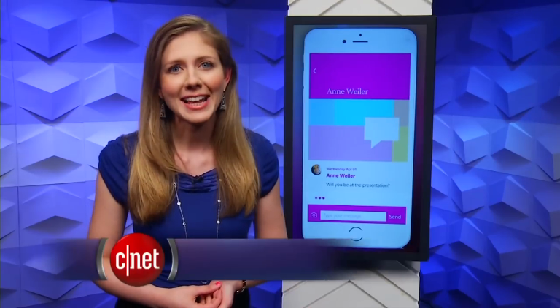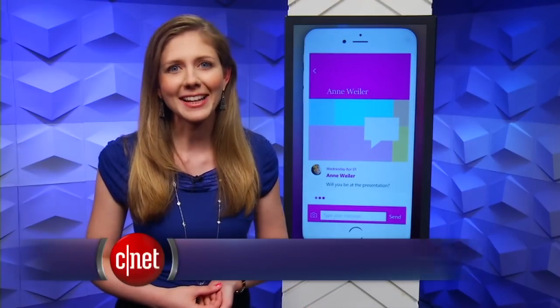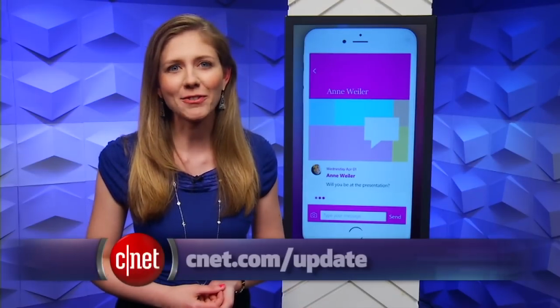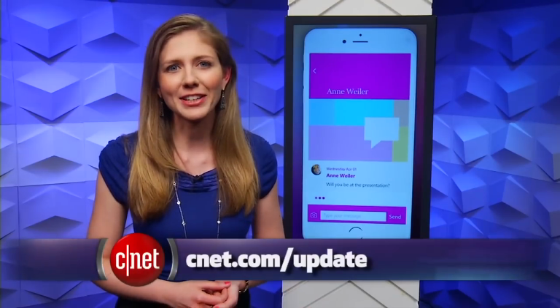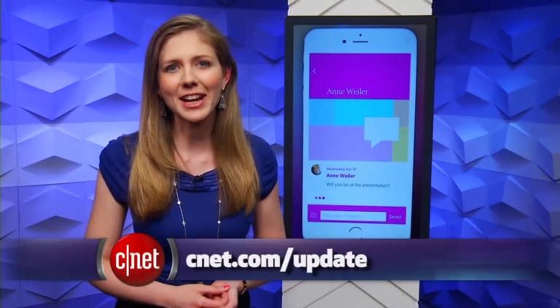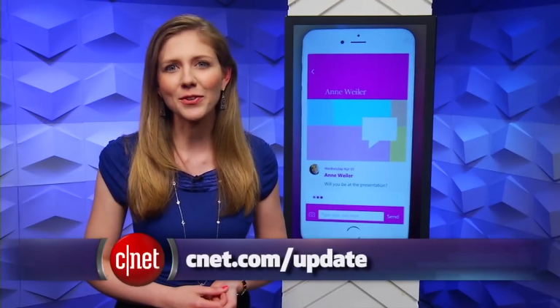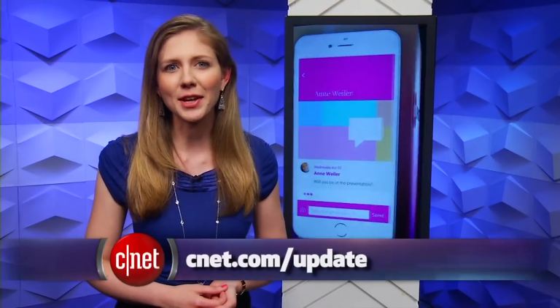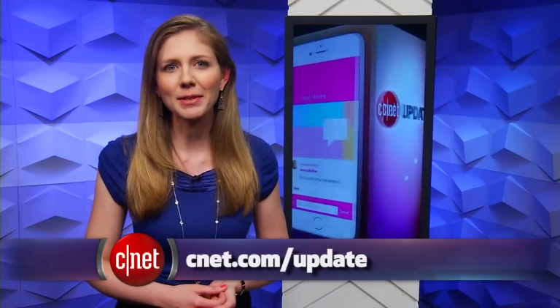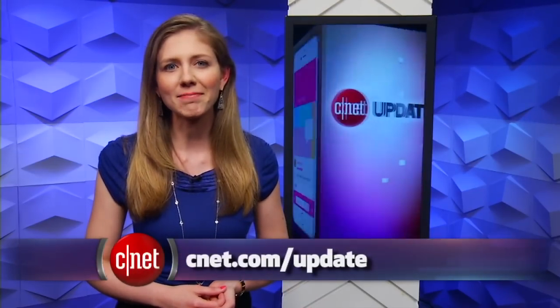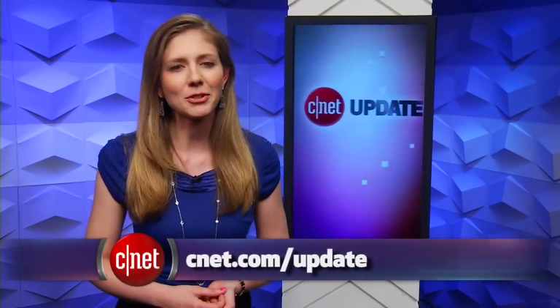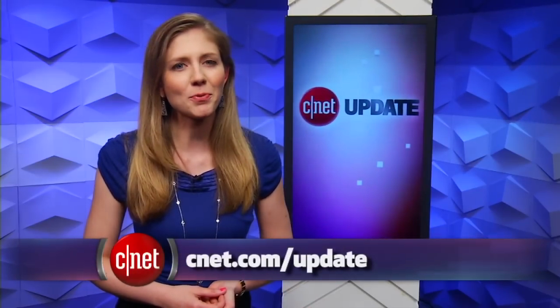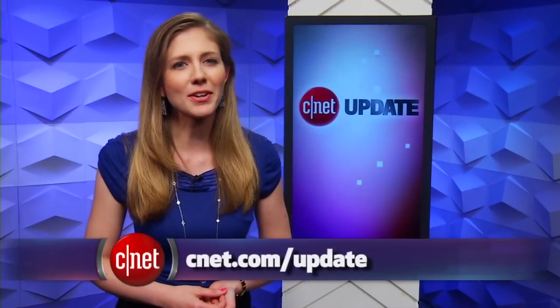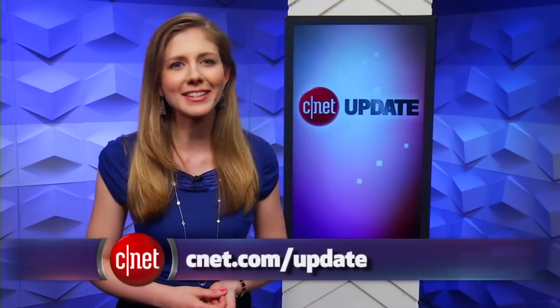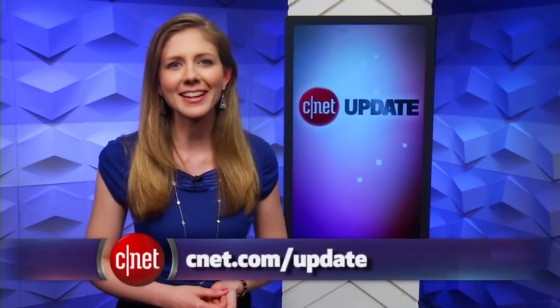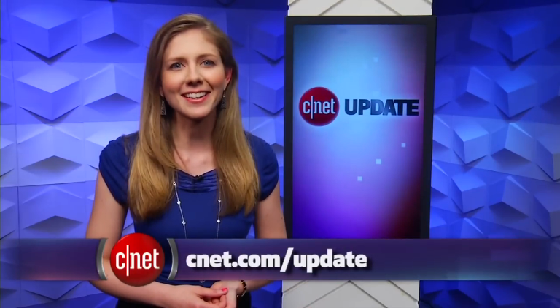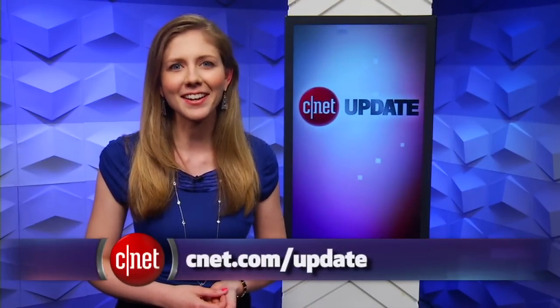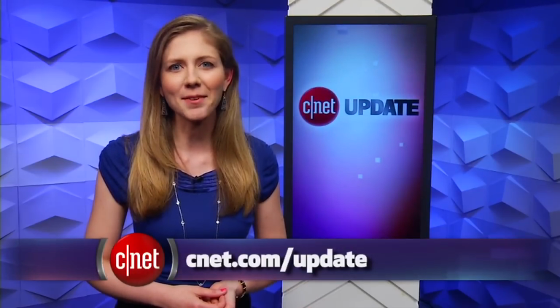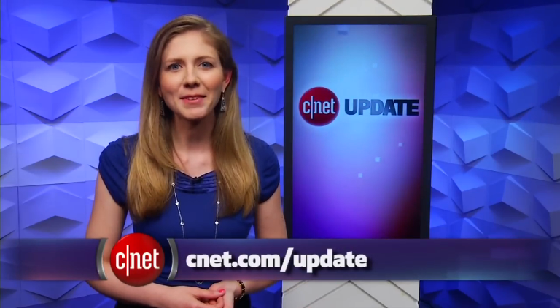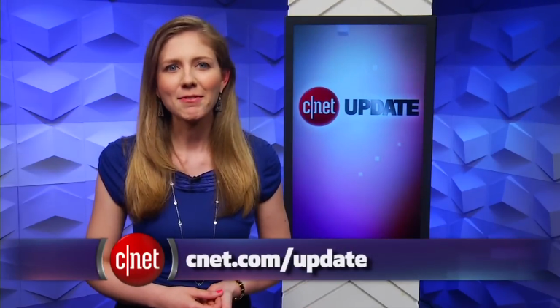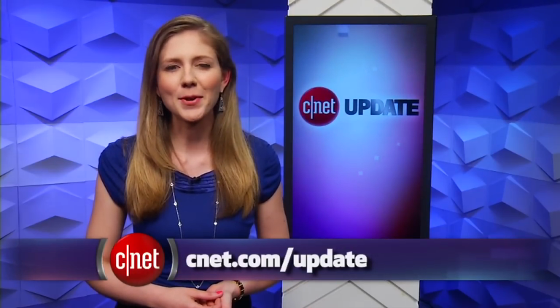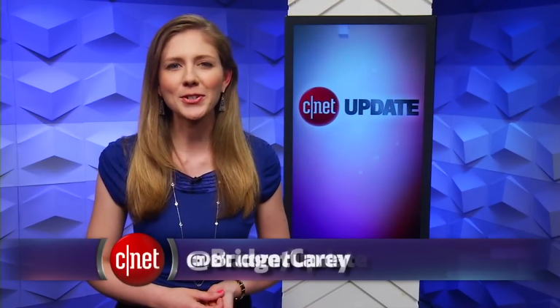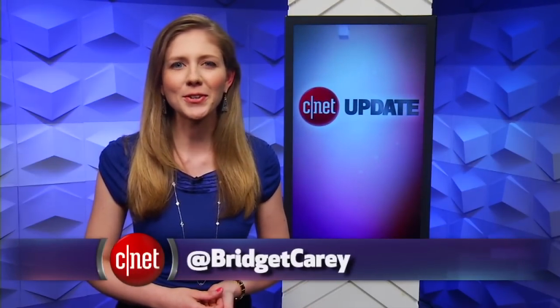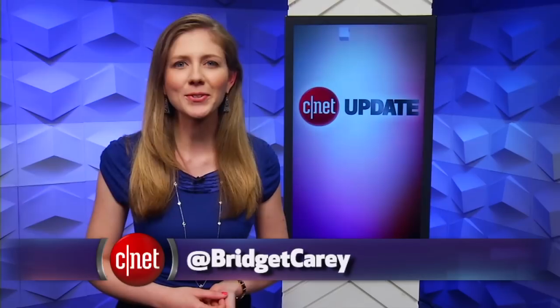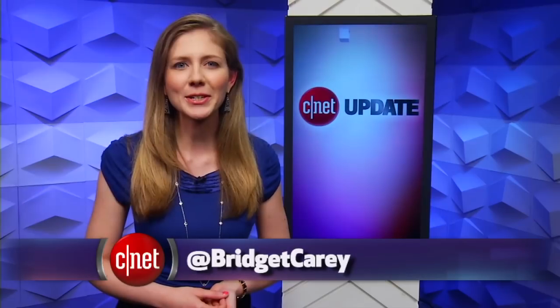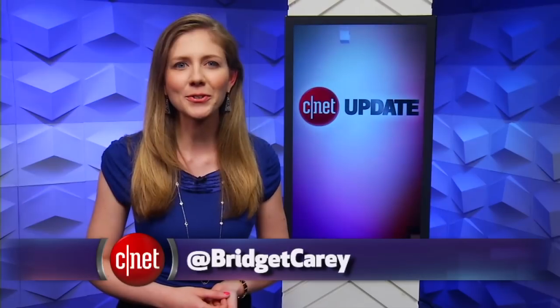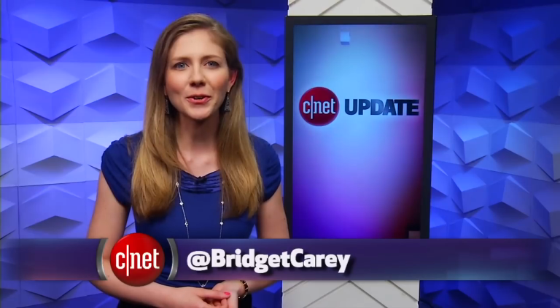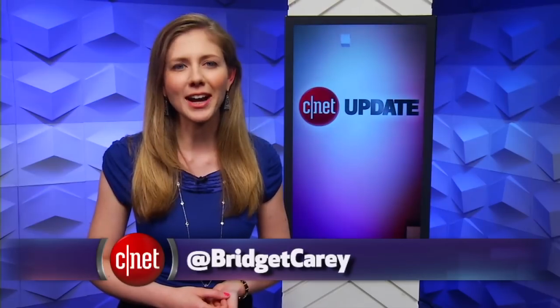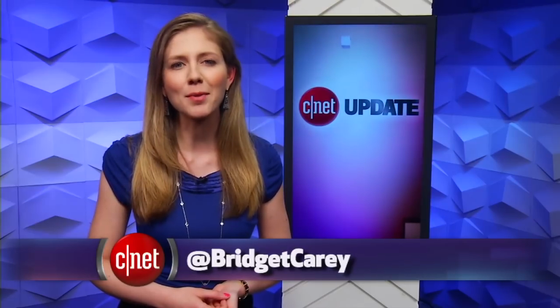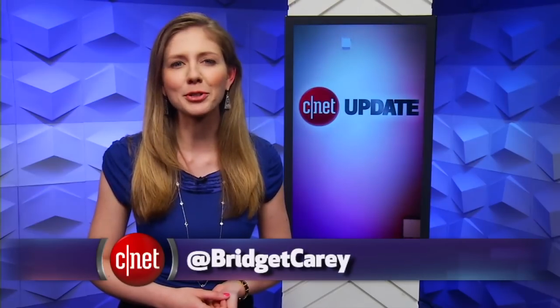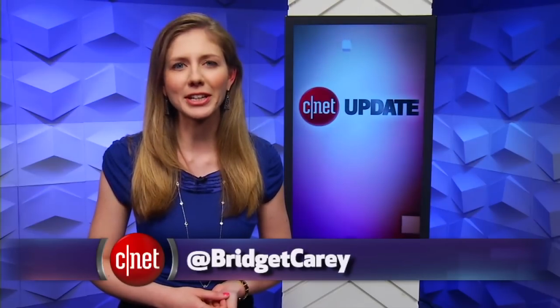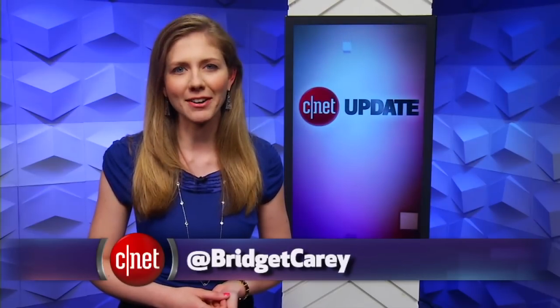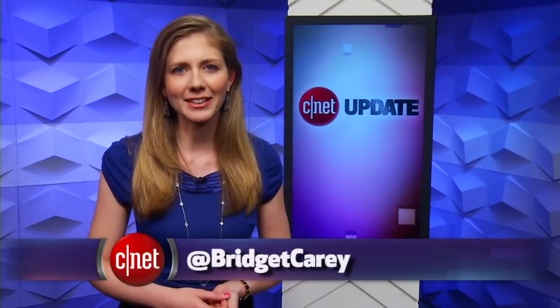That's it for this tech news update. There's more at CNET.com. From our studios in New York, I'm Bridget Carey.